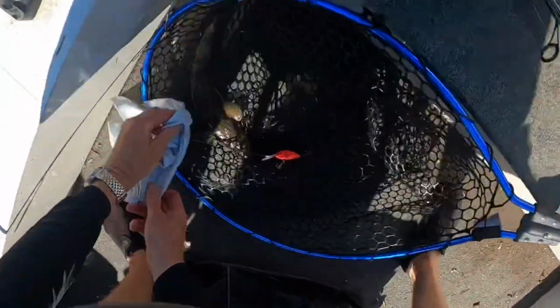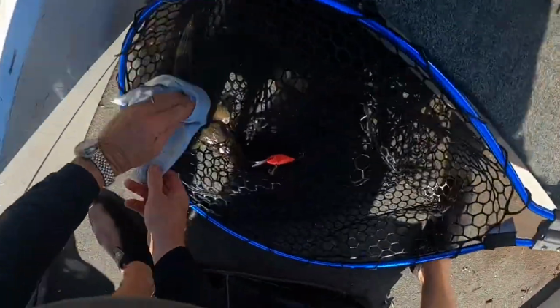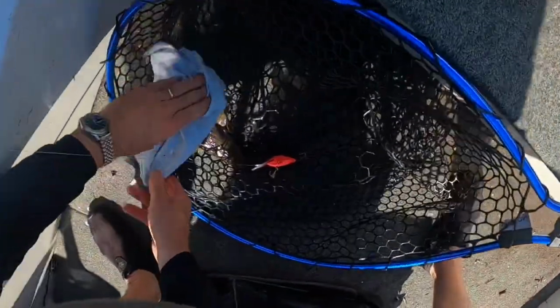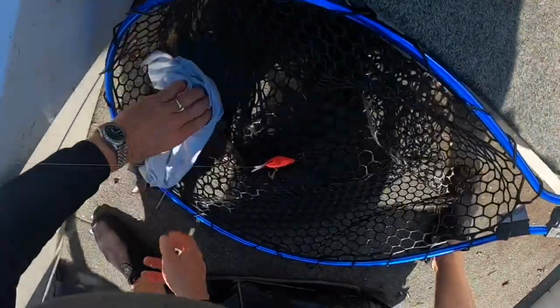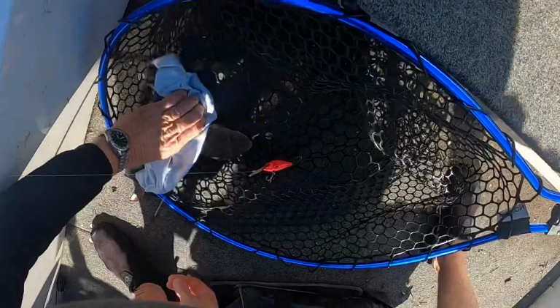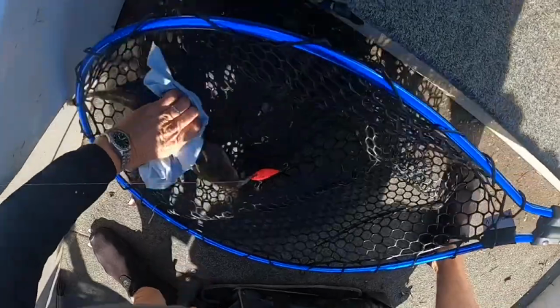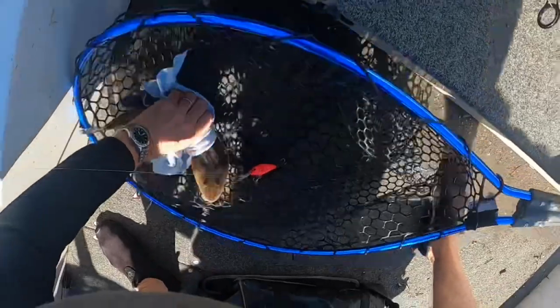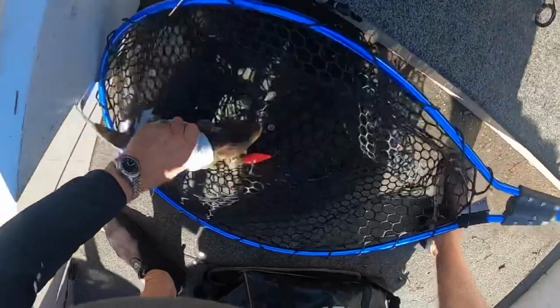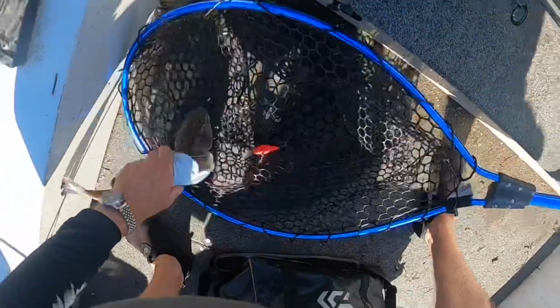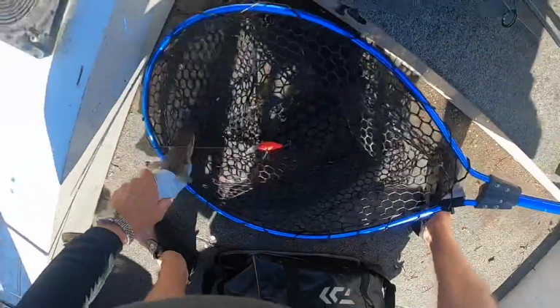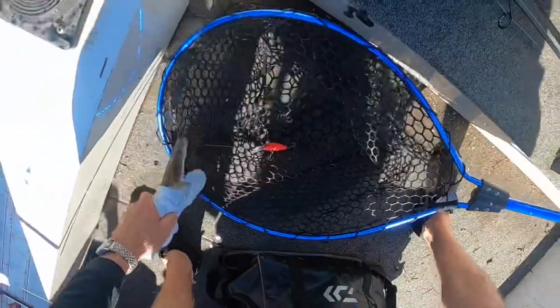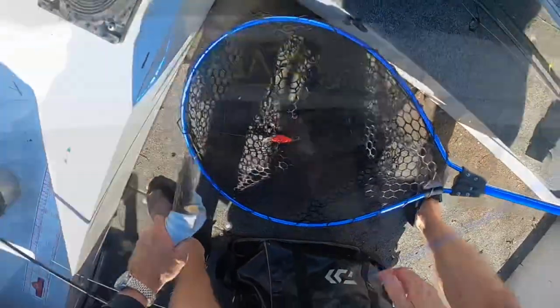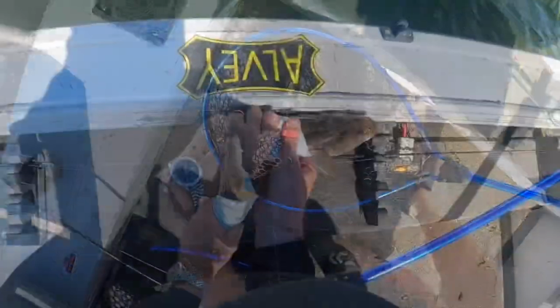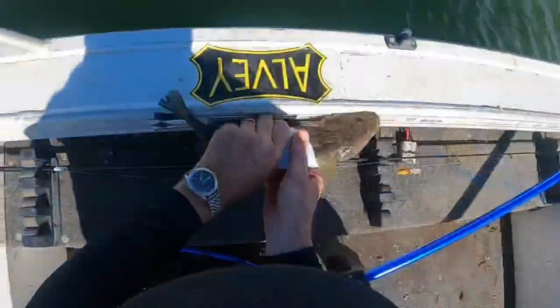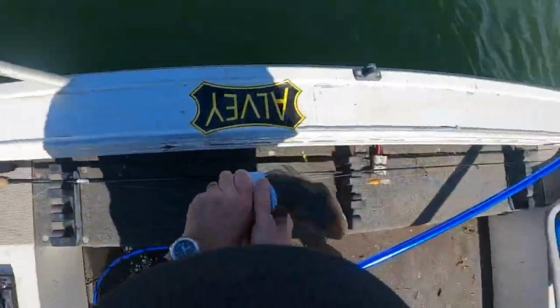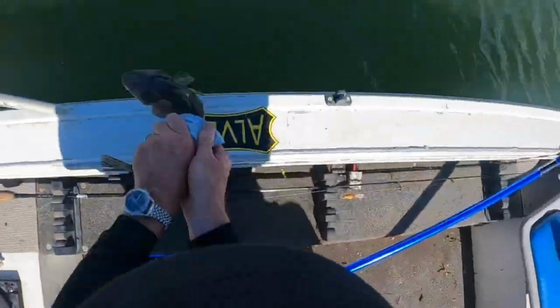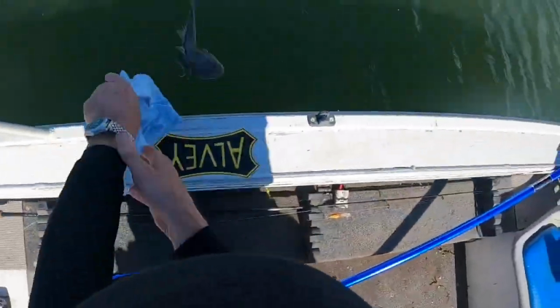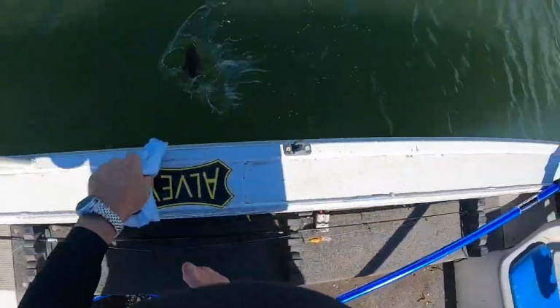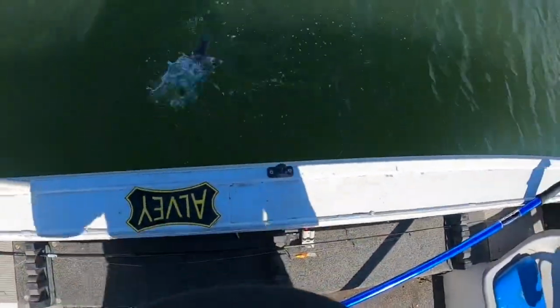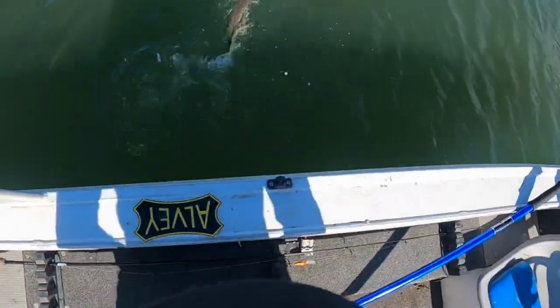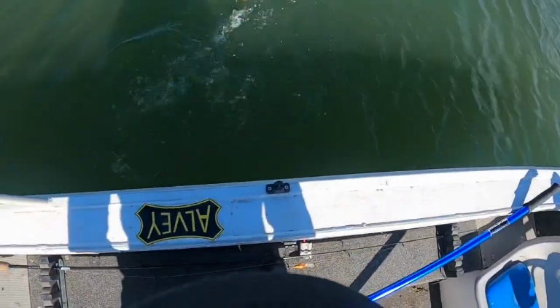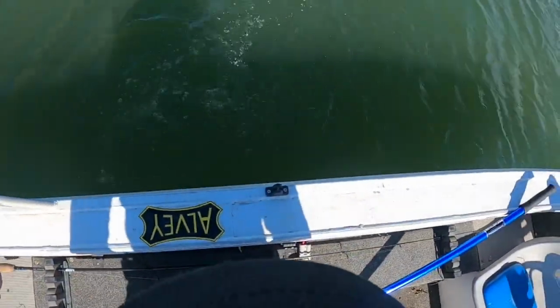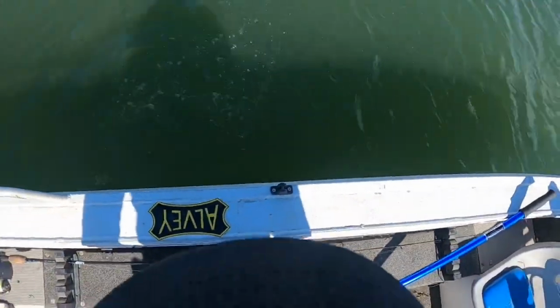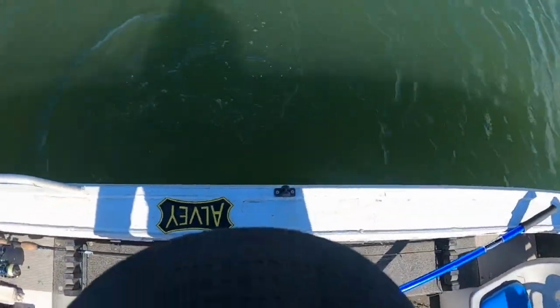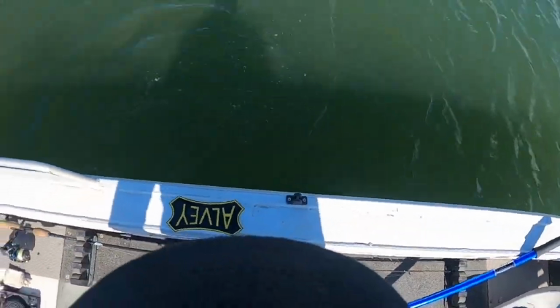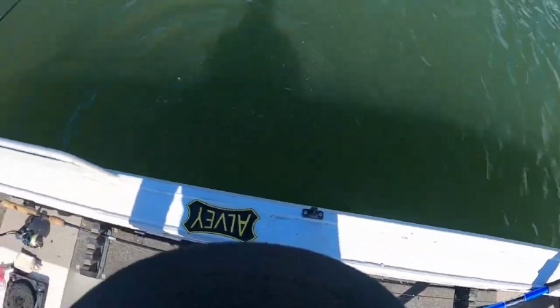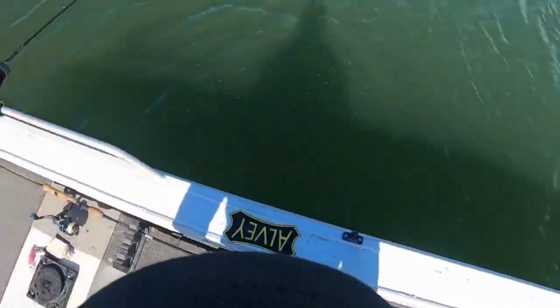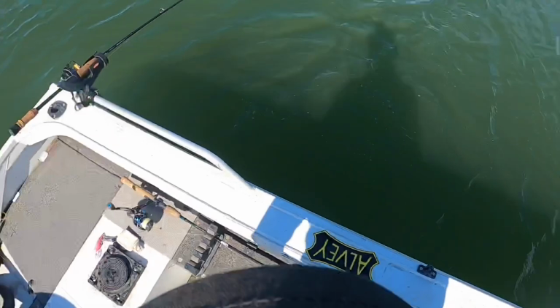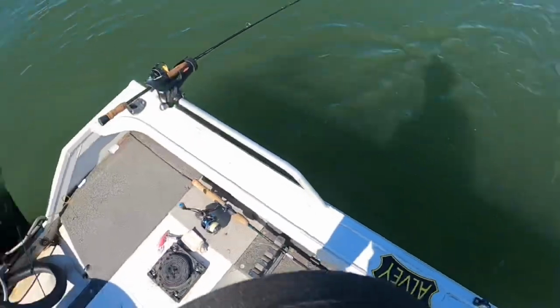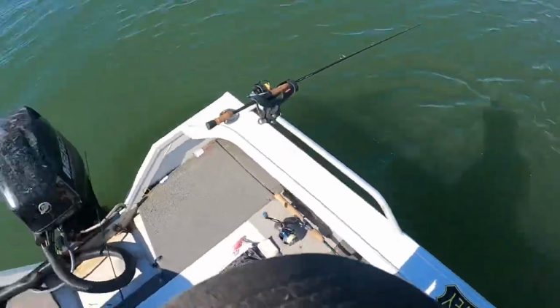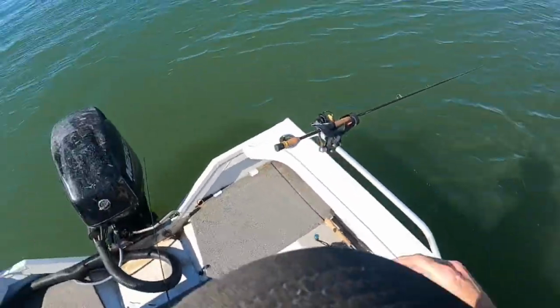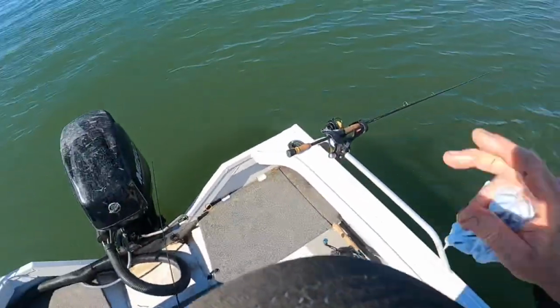Just wet the rag. It's just under 40 centimetres, but I'll let him go anyway. There we go, good stuff.